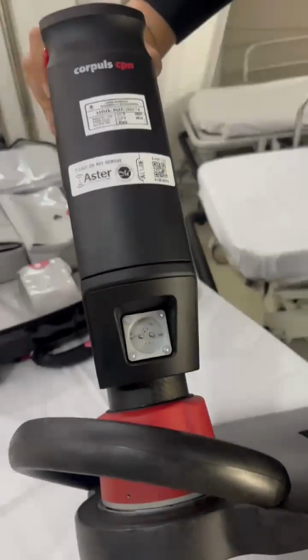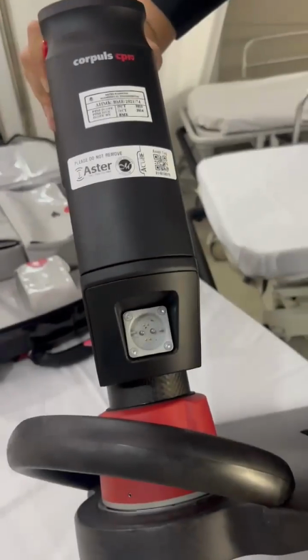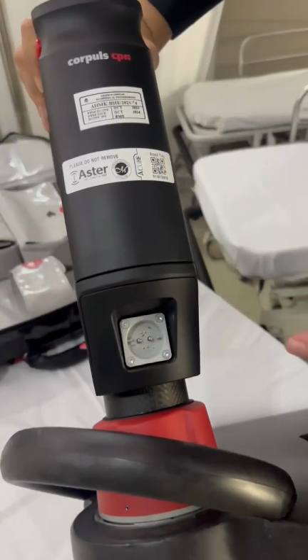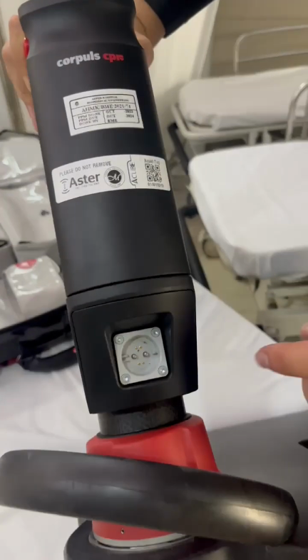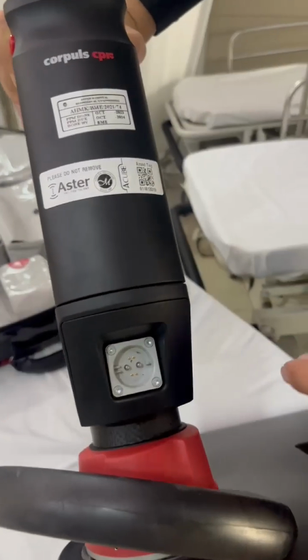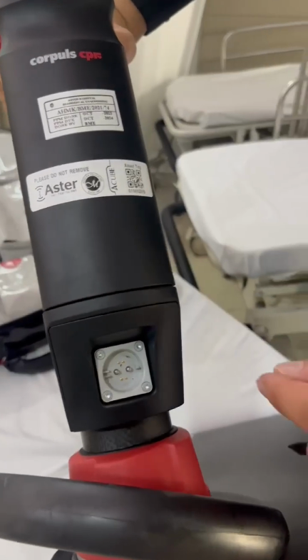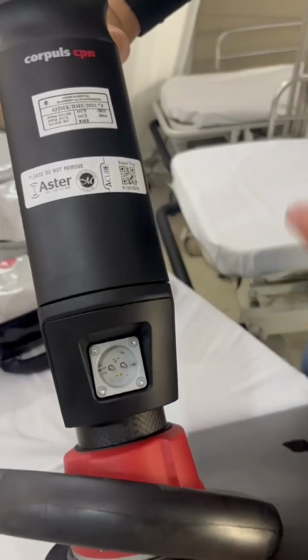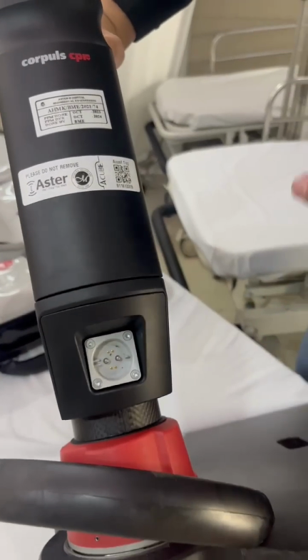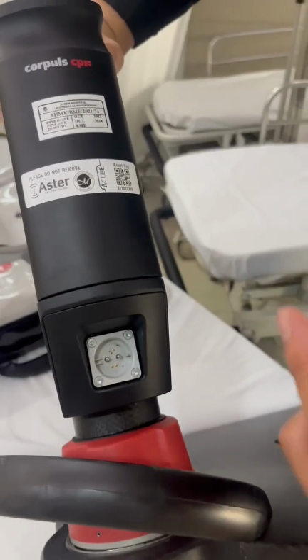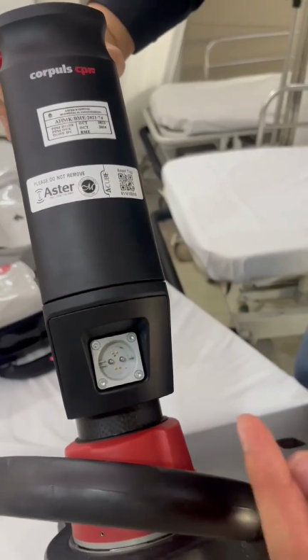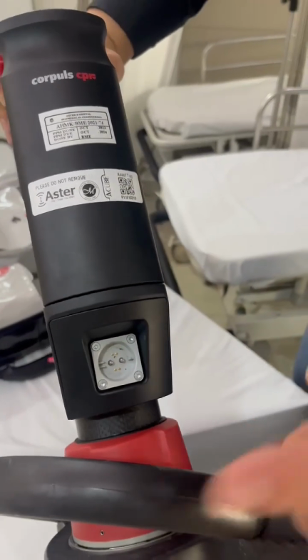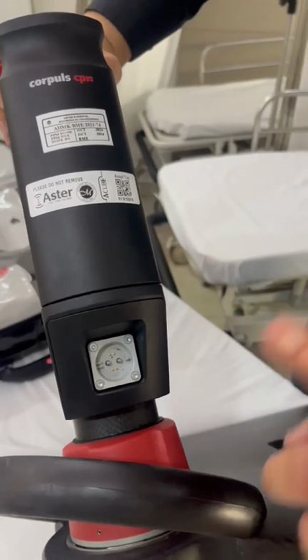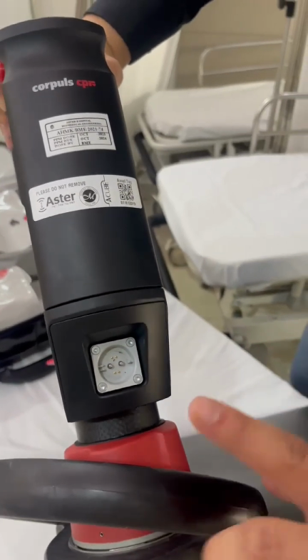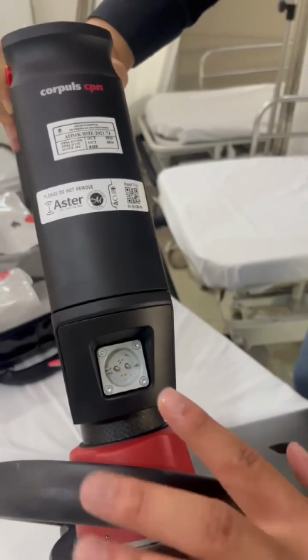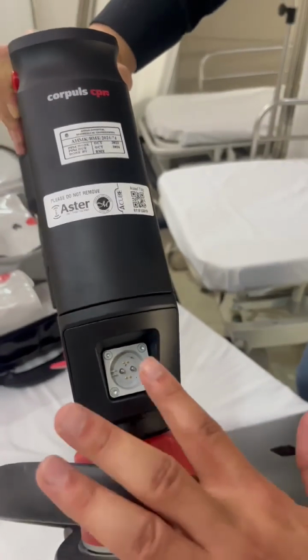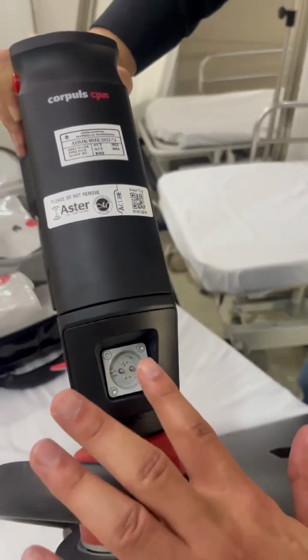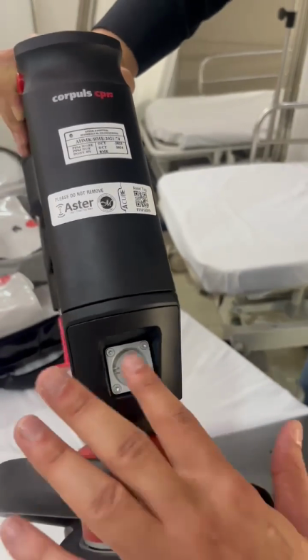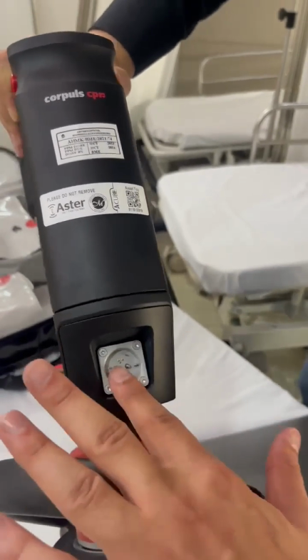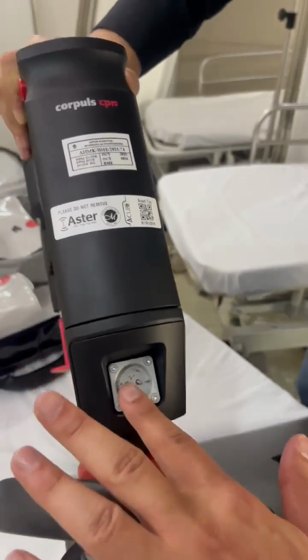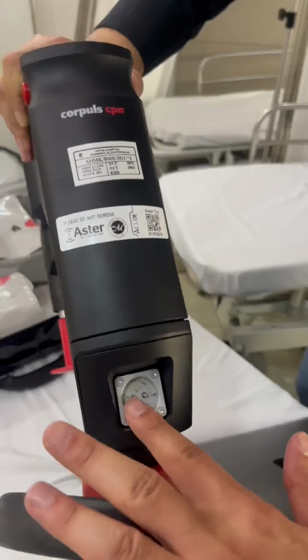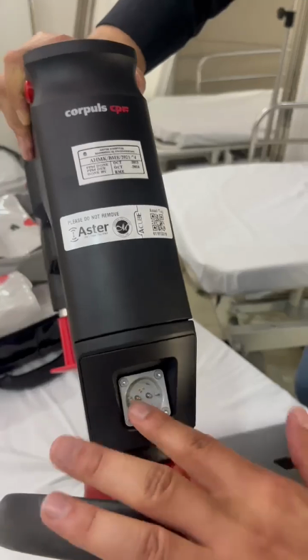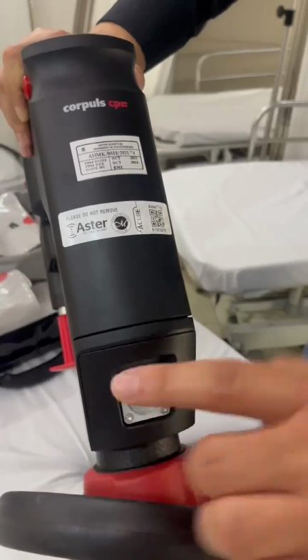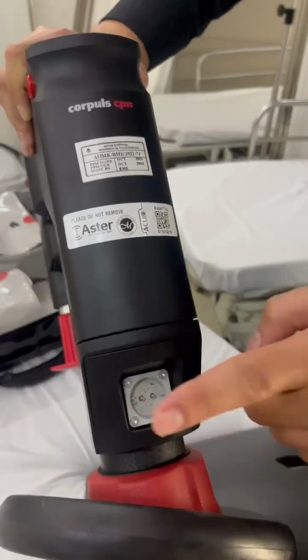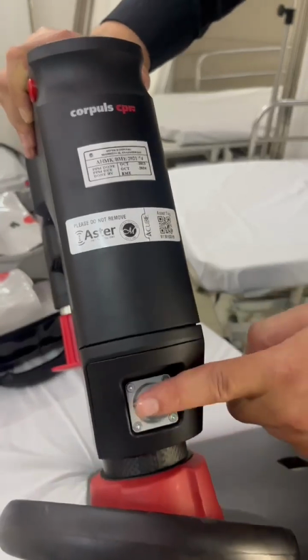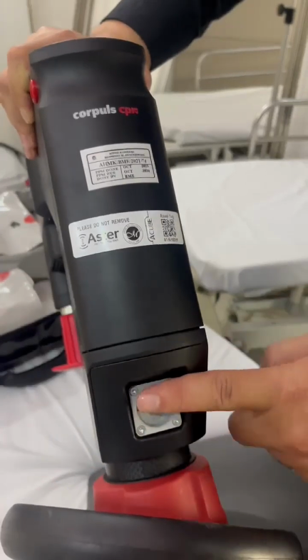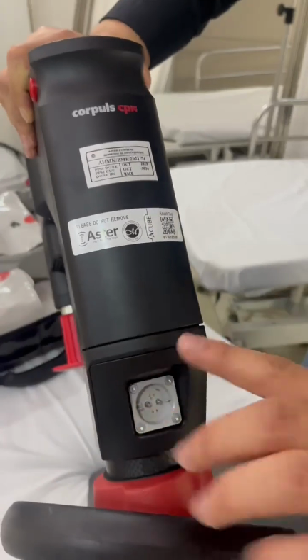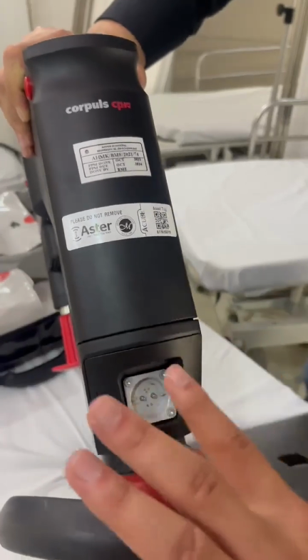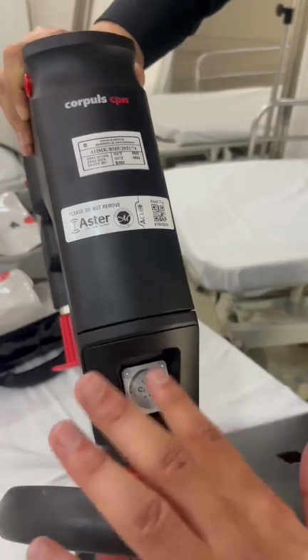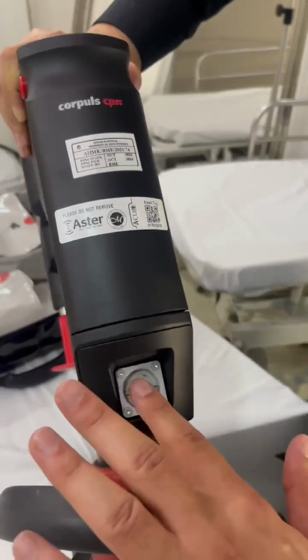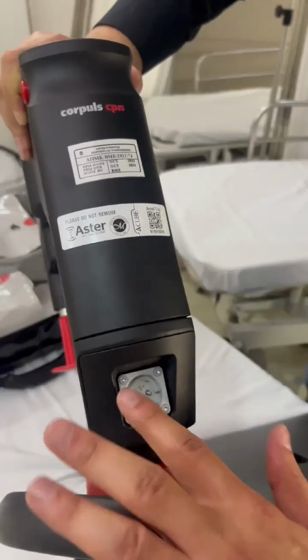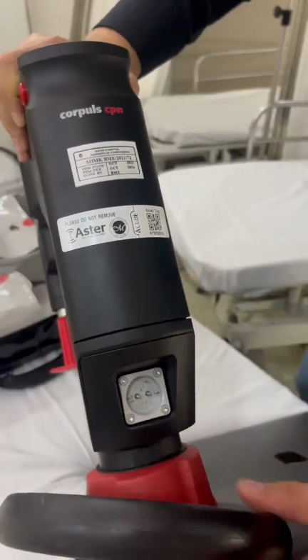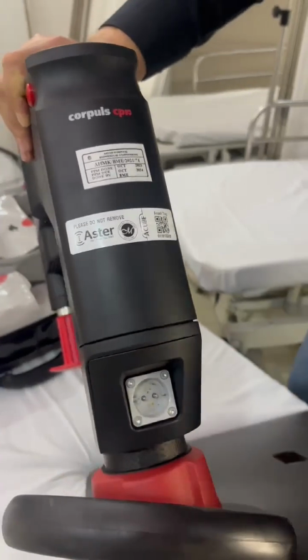To charge the device, you get the wire — it's magnetic — and you place it this way. You can't place it sideways, just this way.